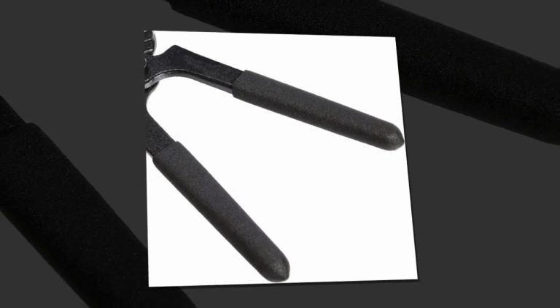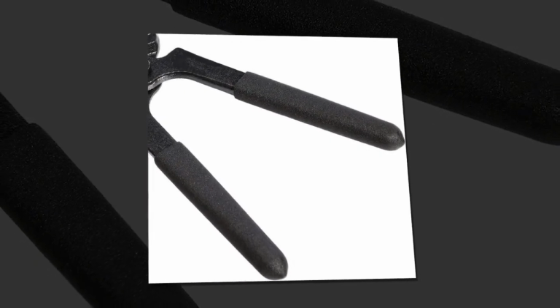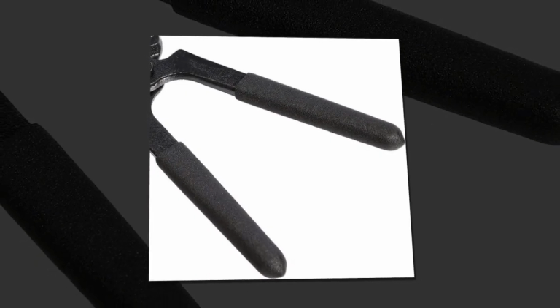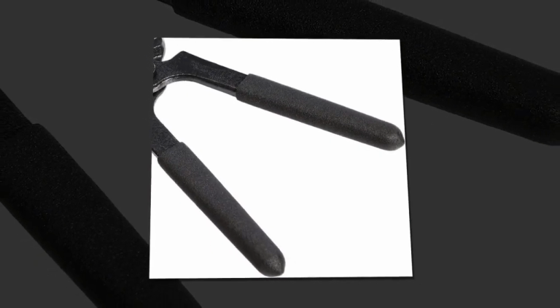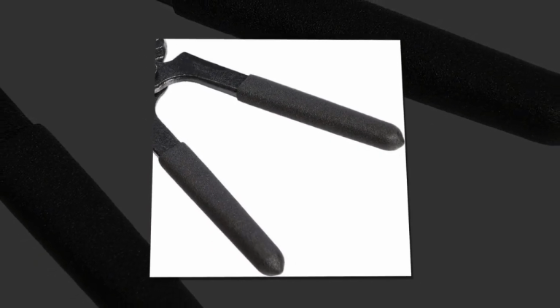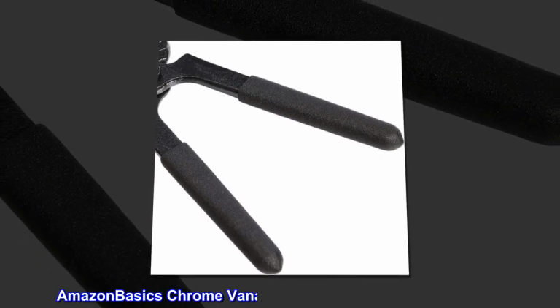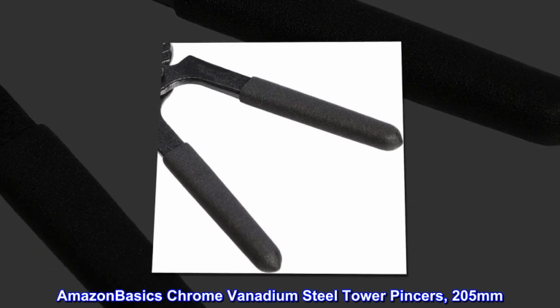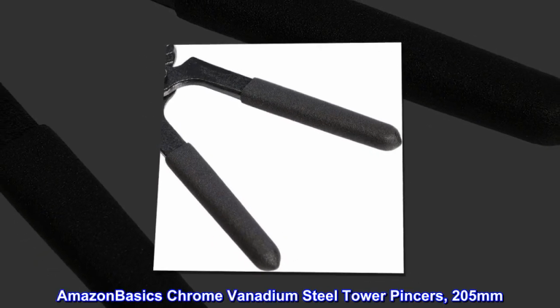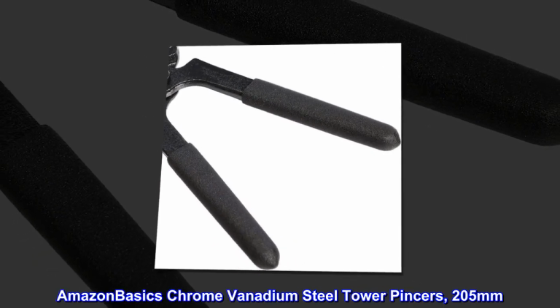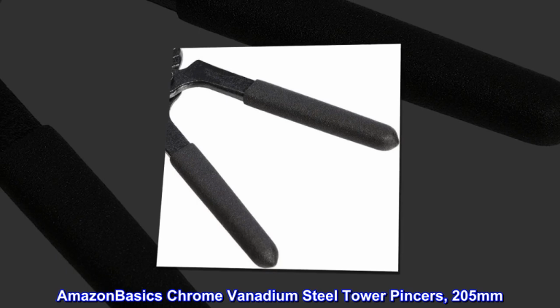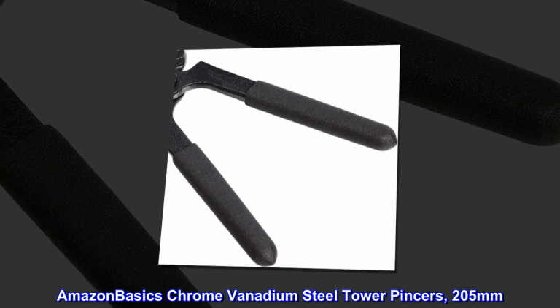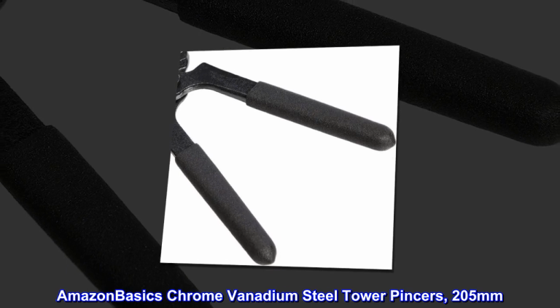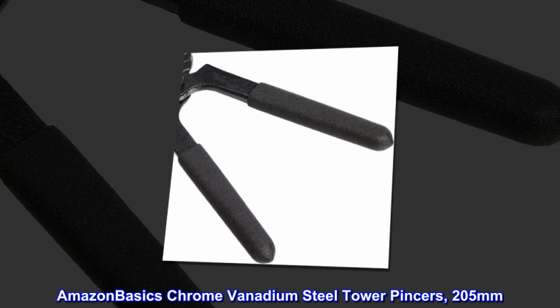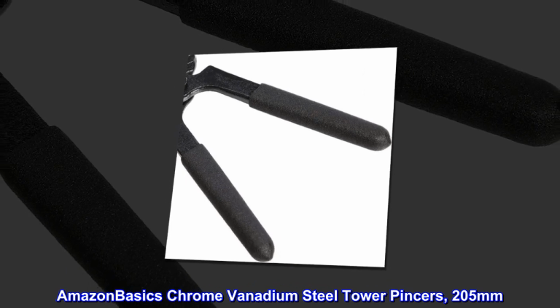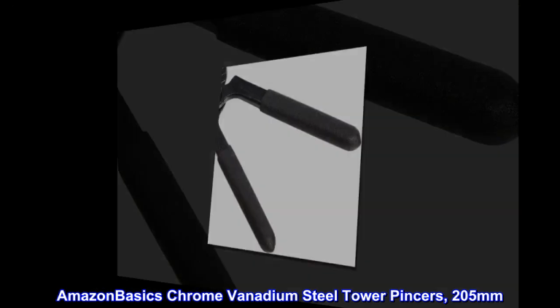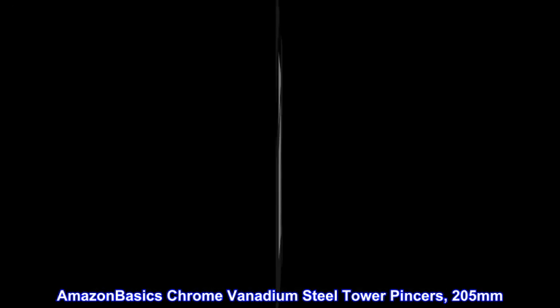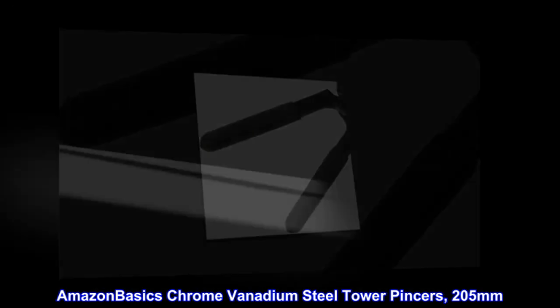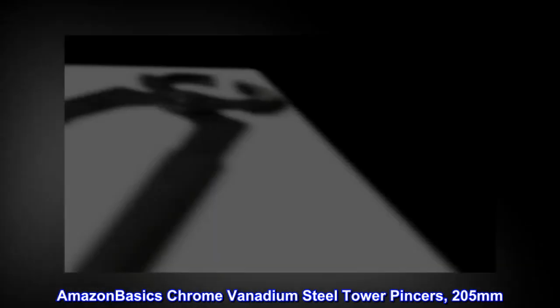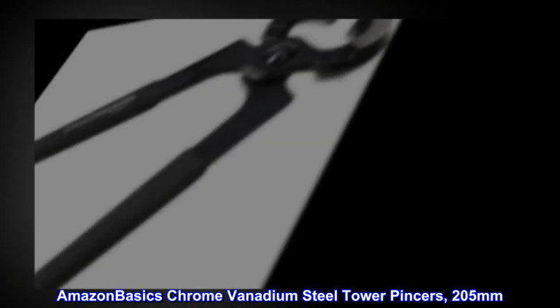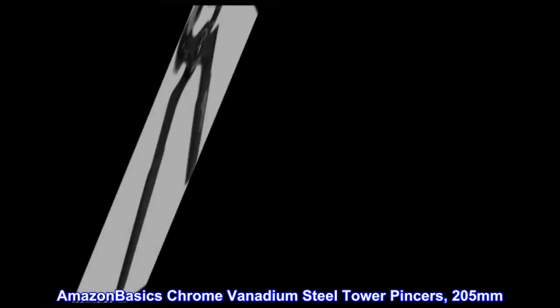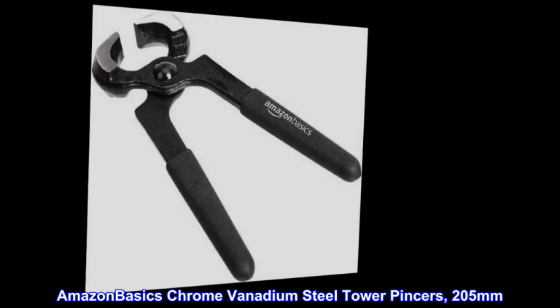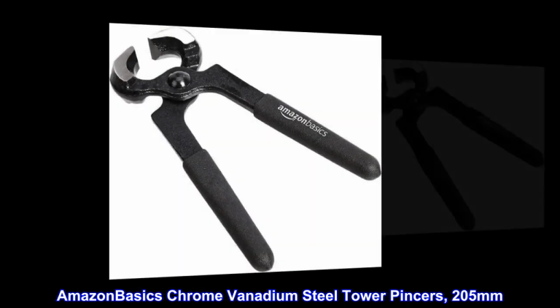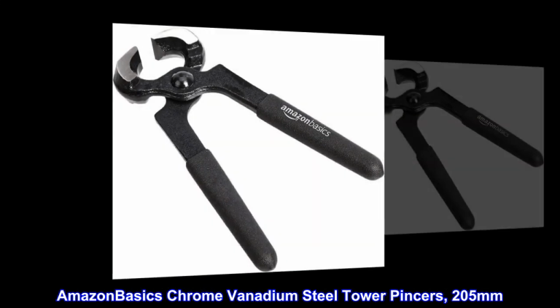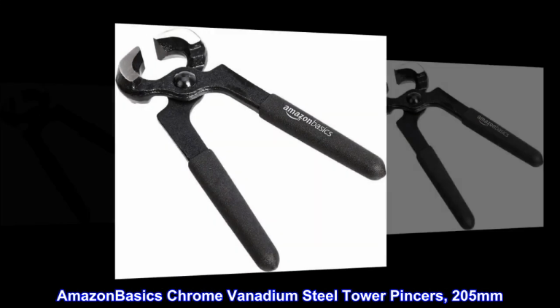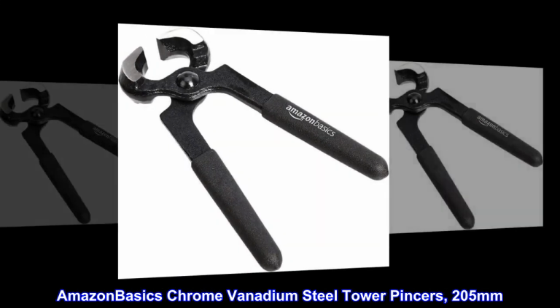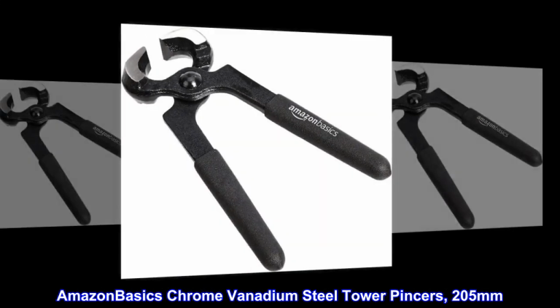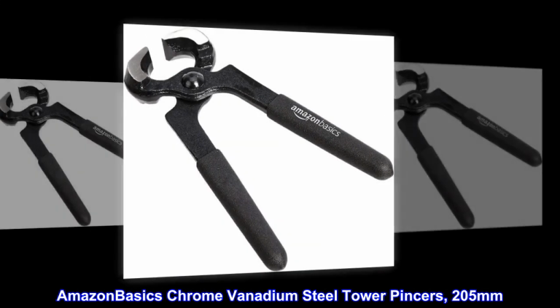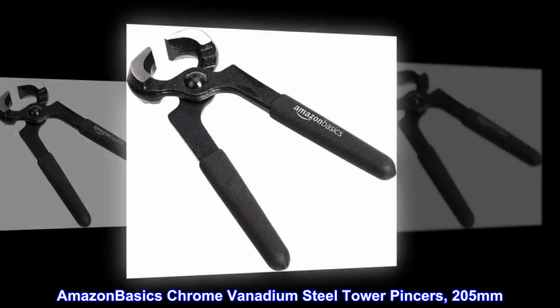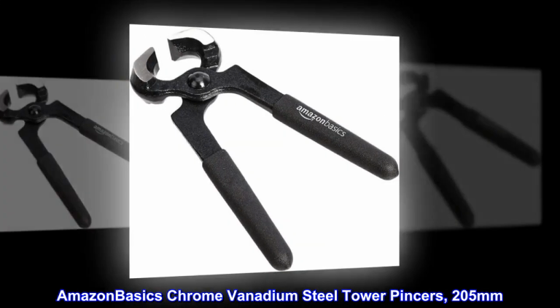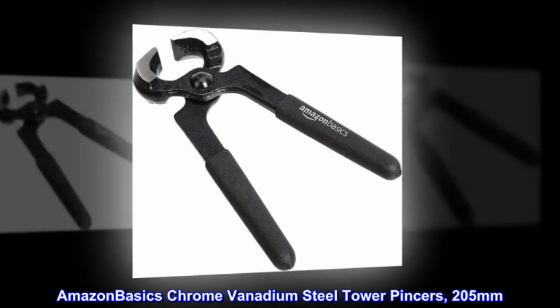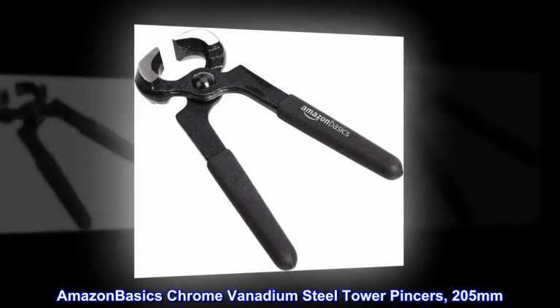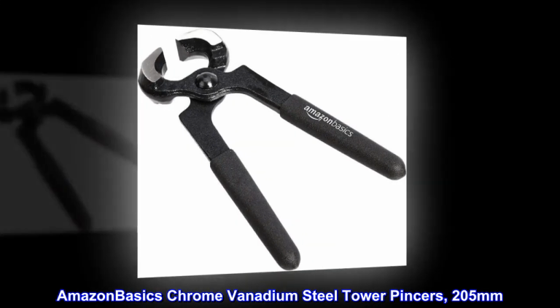Includes Amazon Basics chrome vanadium steel tower pincers, 205 millimeters.